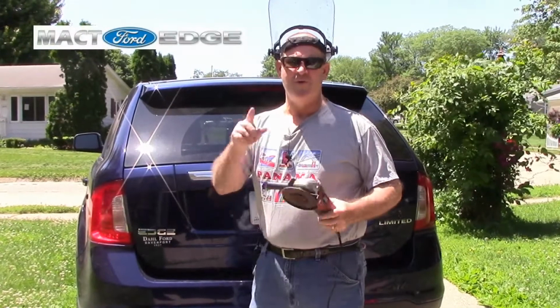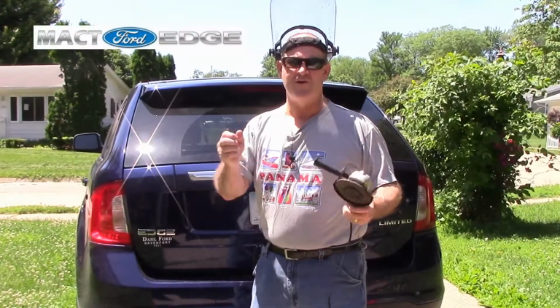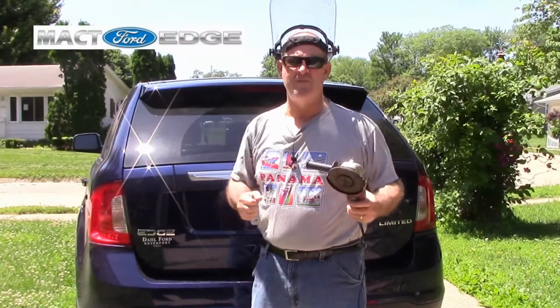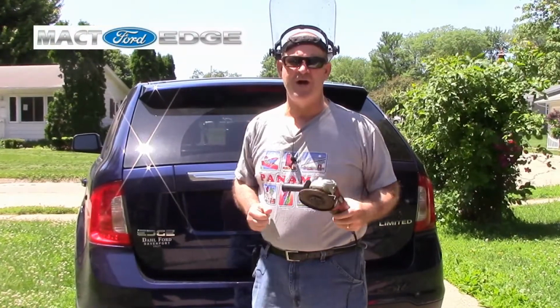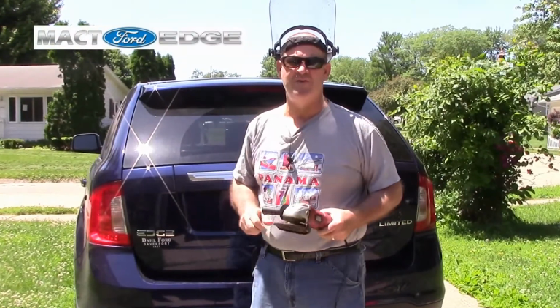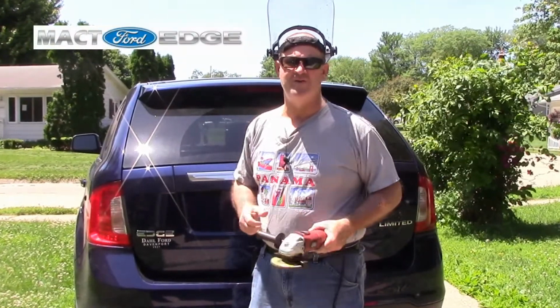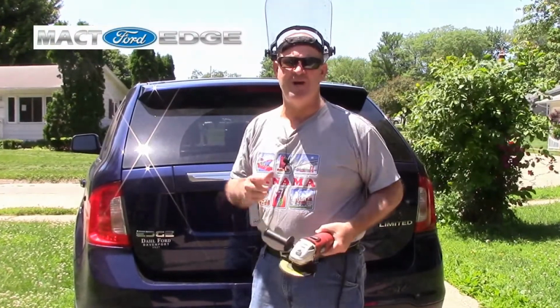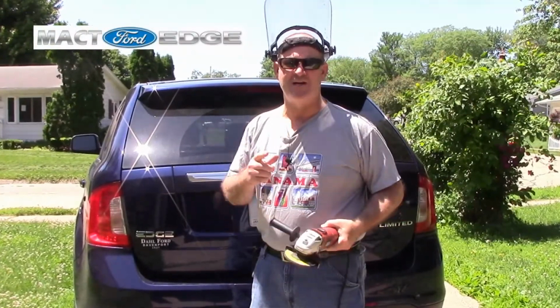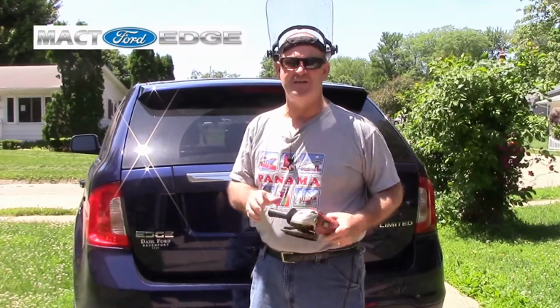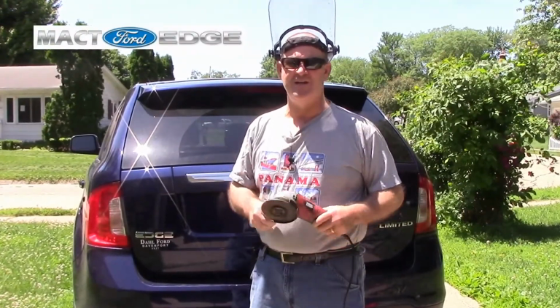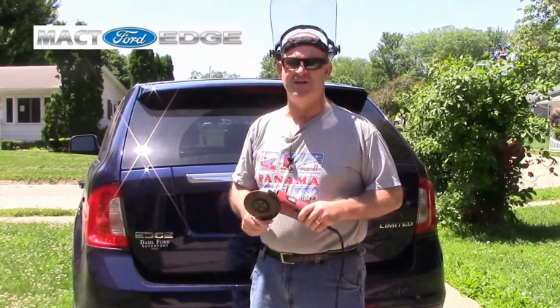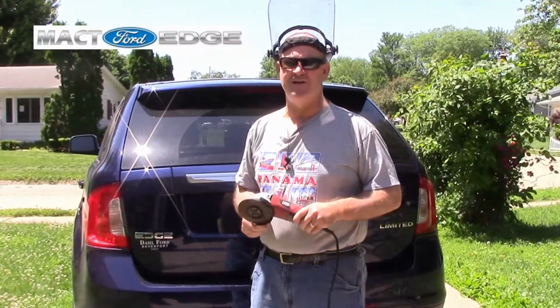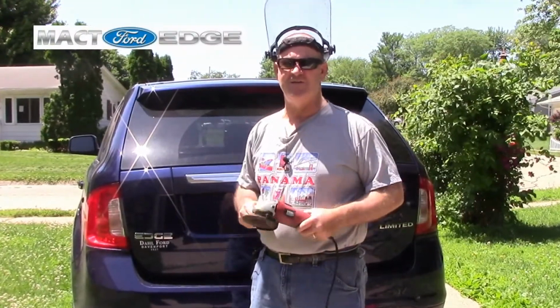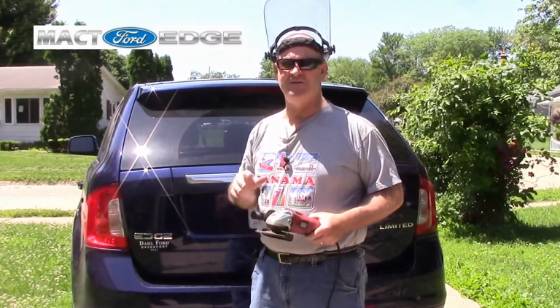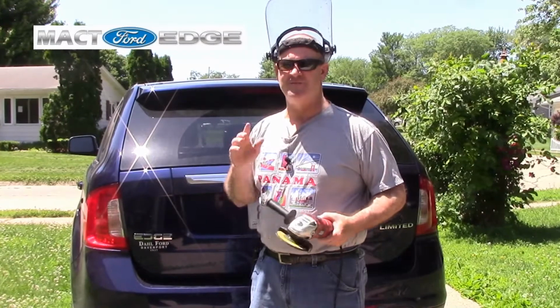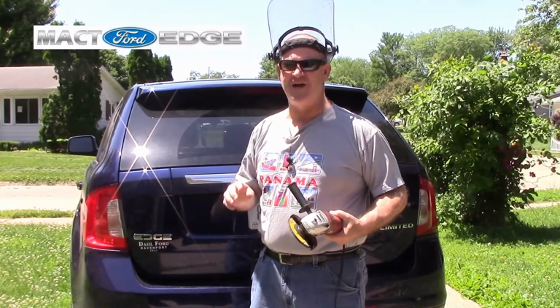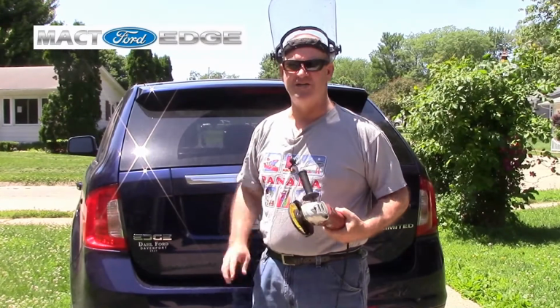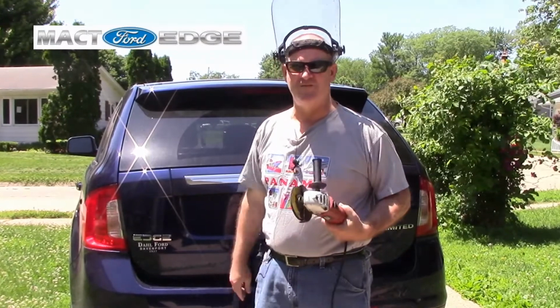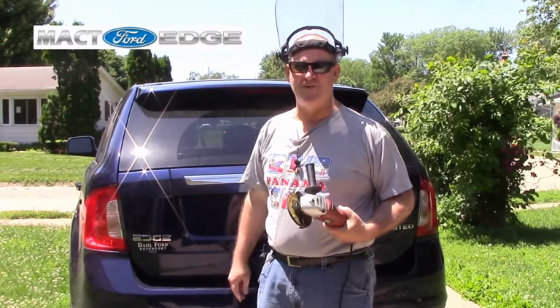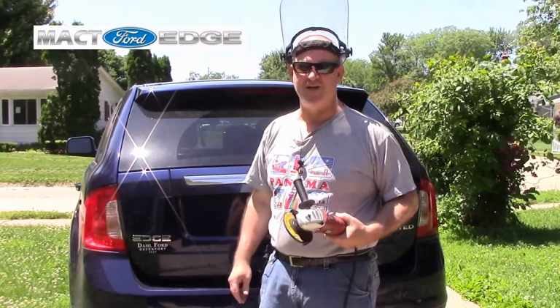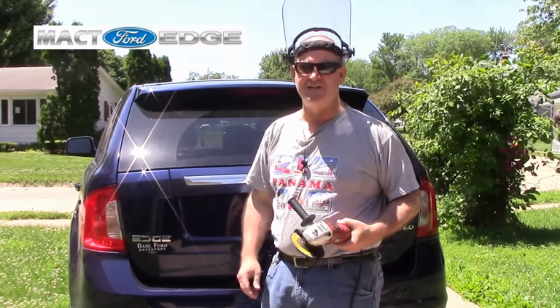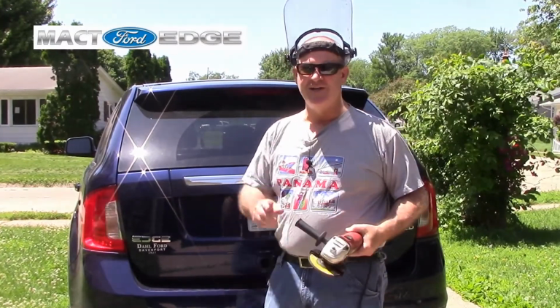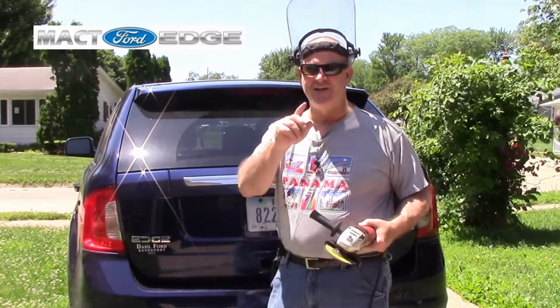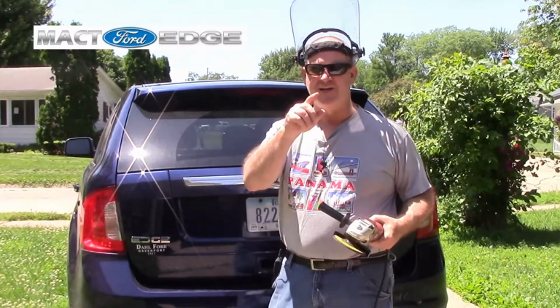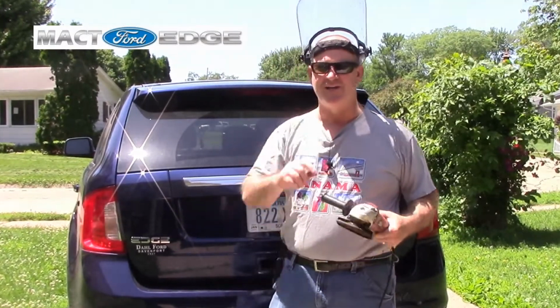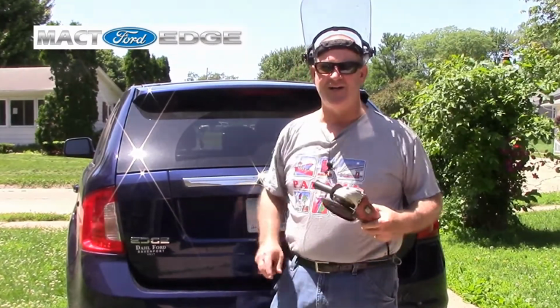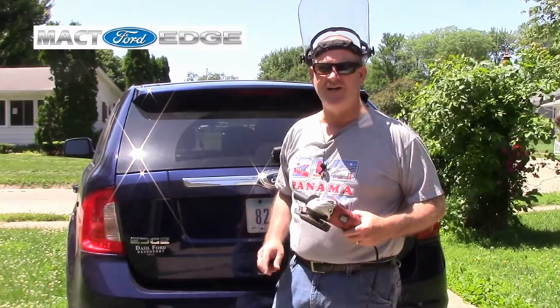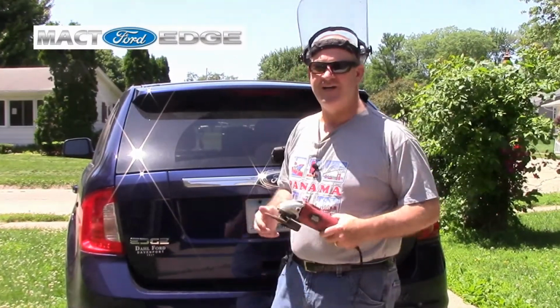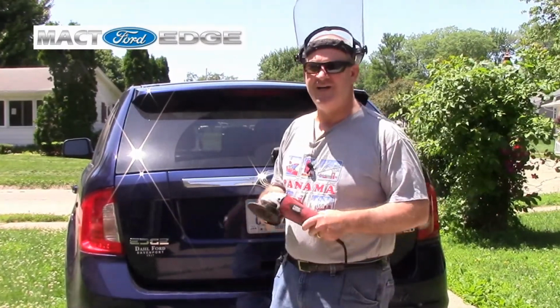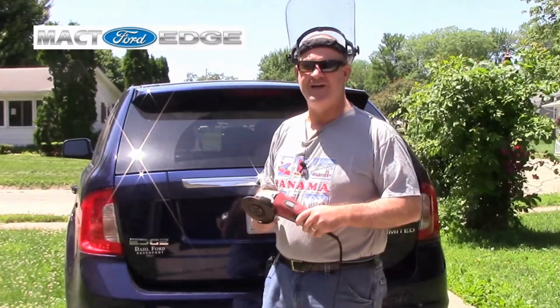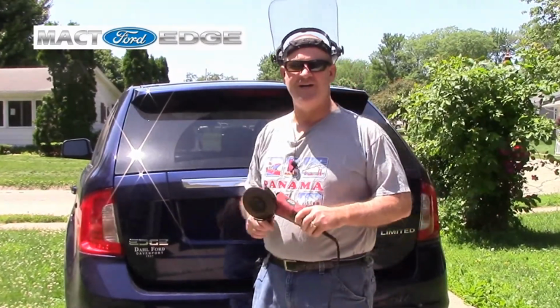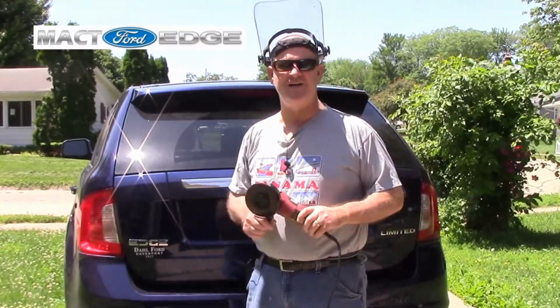Welcome back viewers, Mac T here, and this is Mac T Ford Edge, and I had an idea.